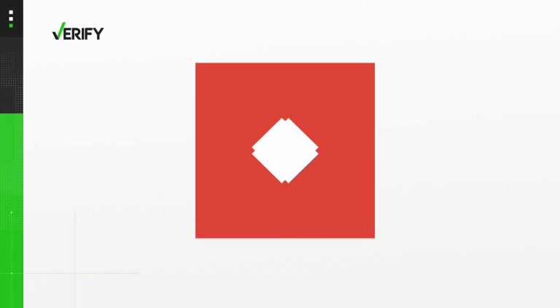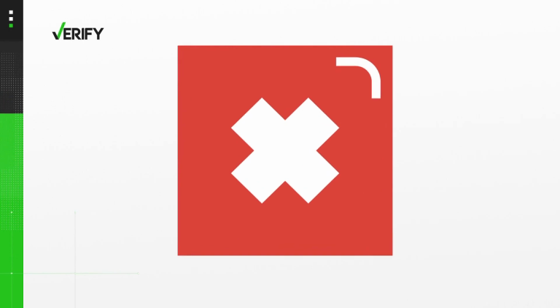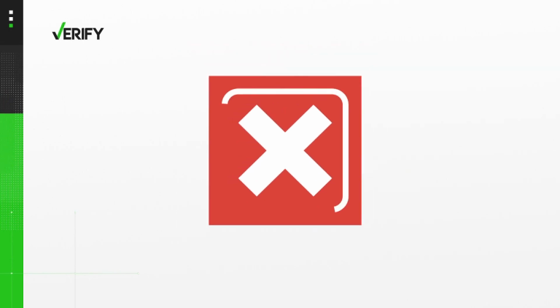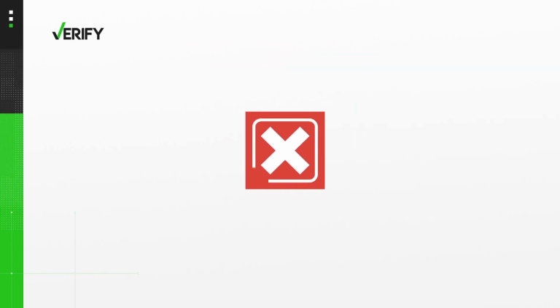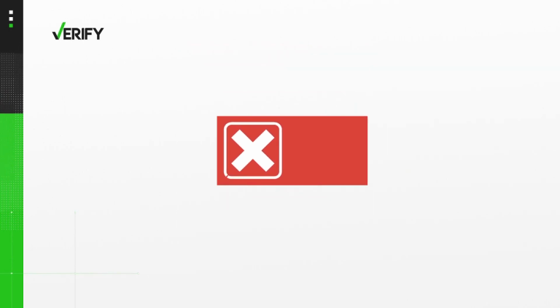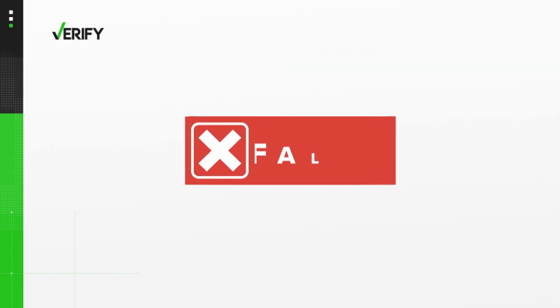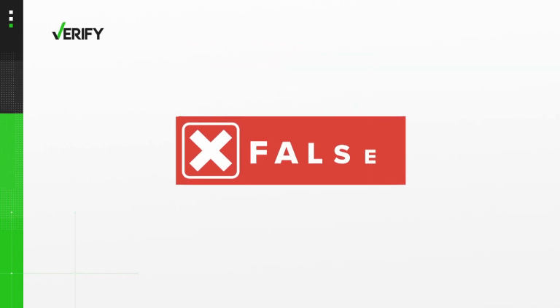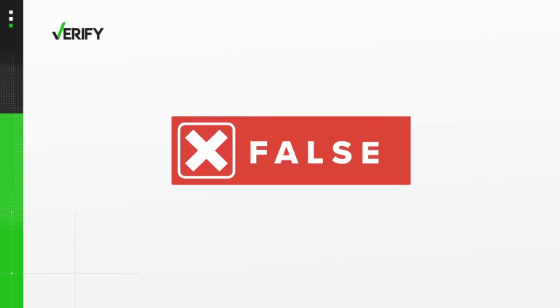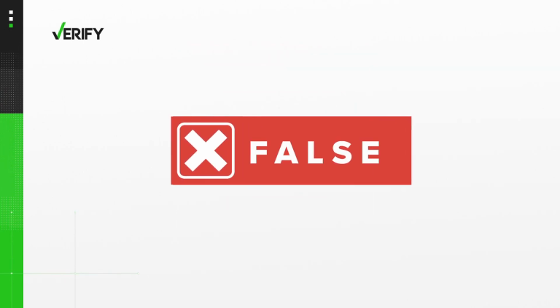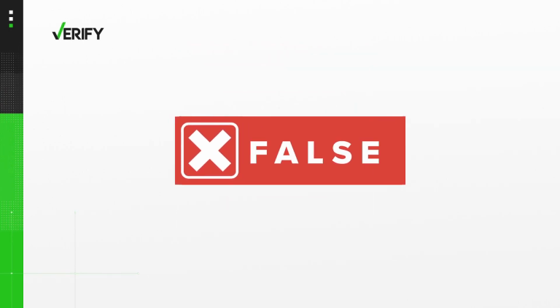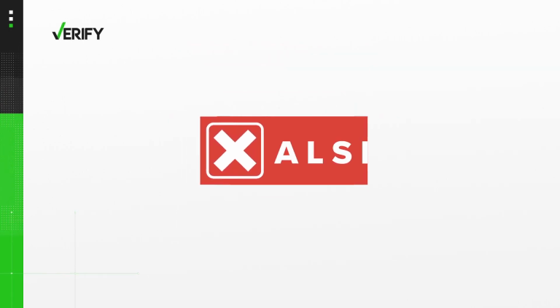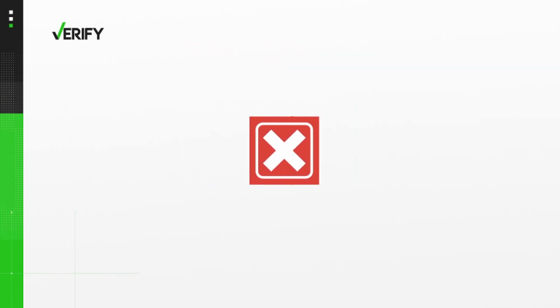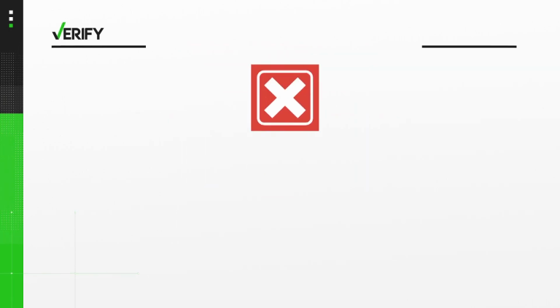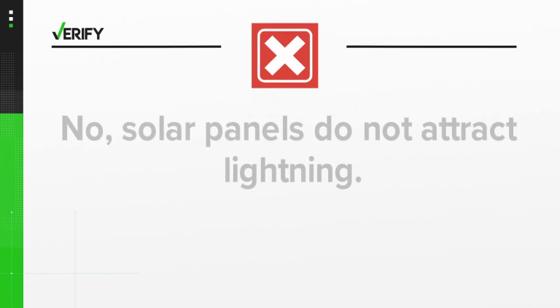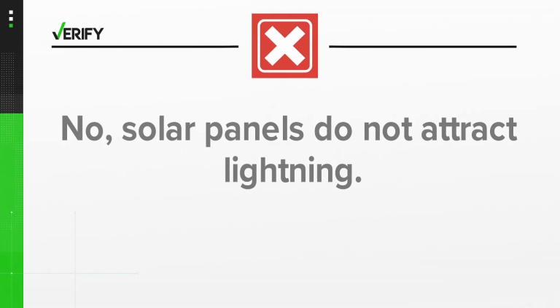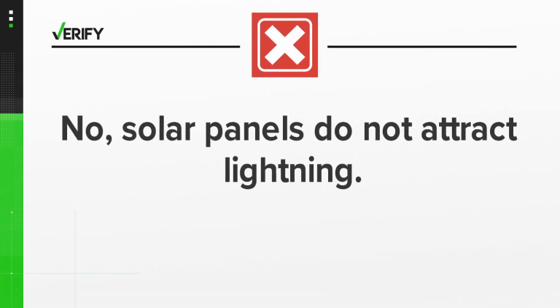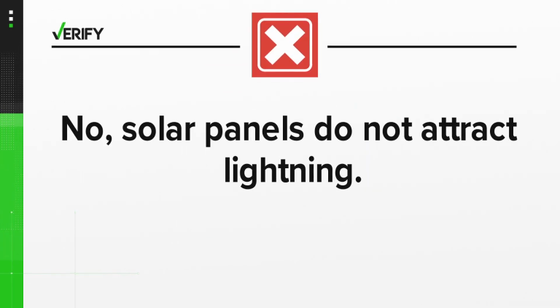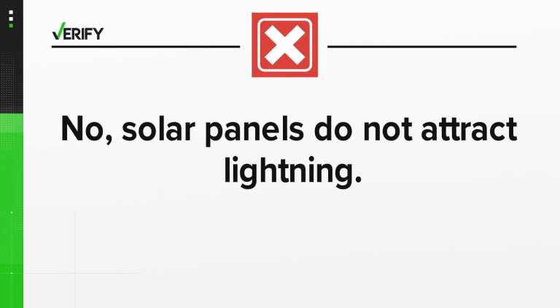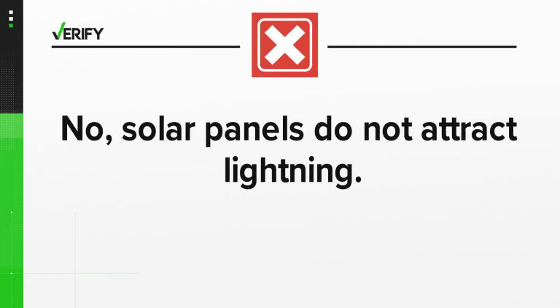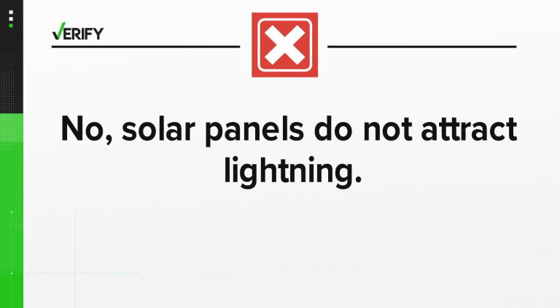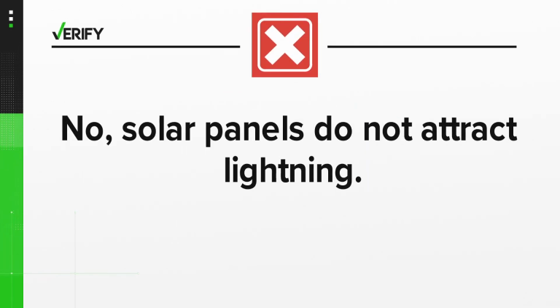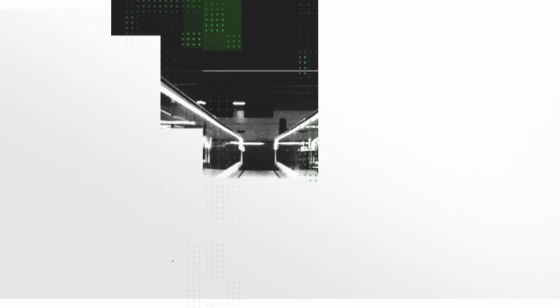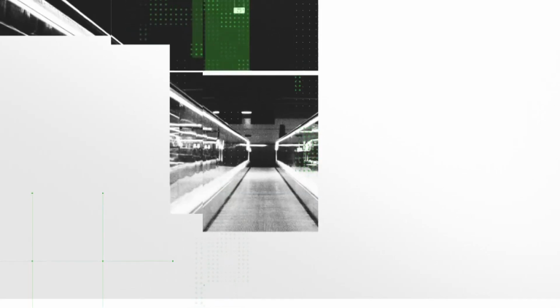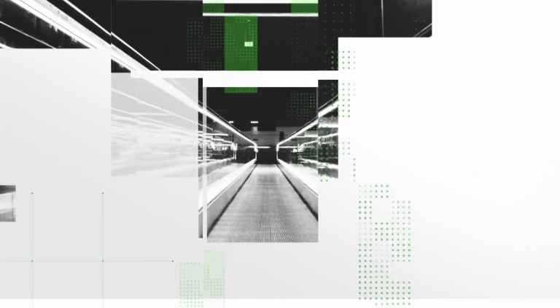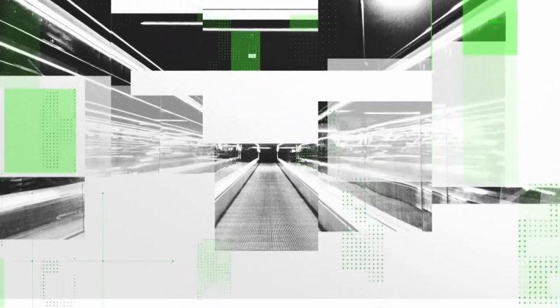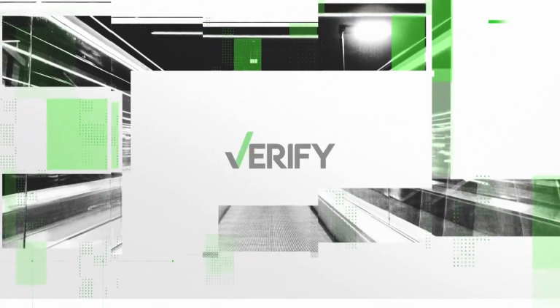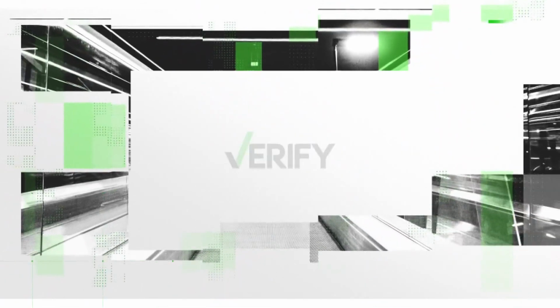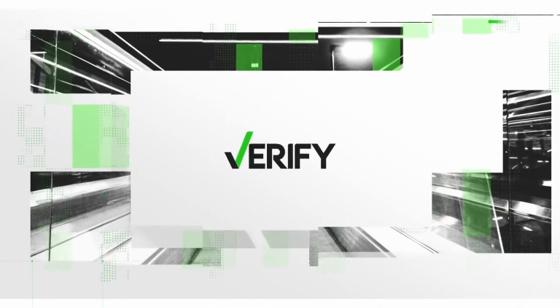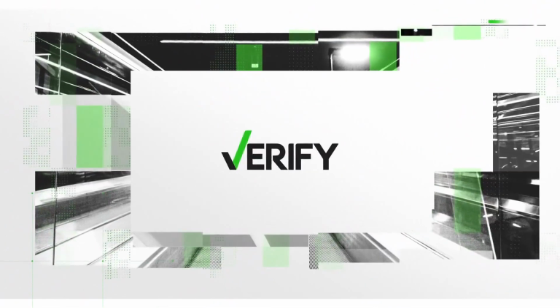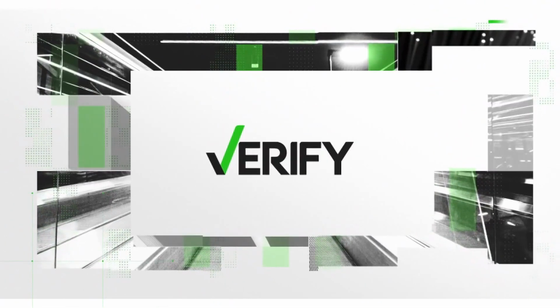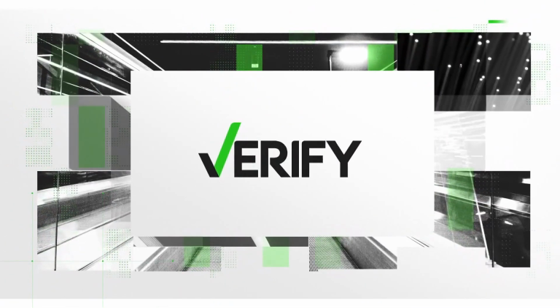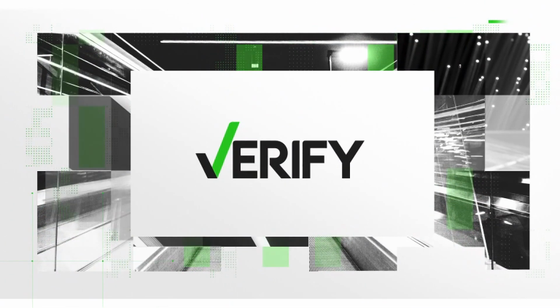So we can verify that no, solar panels do not attract lightning. With your verify, I'm Megan Bragg.